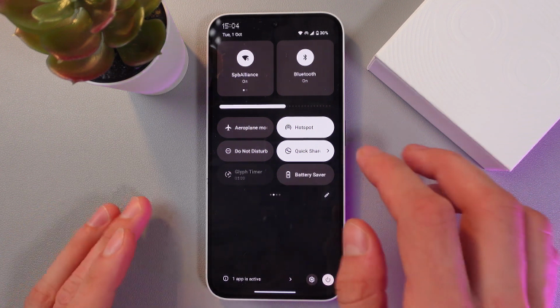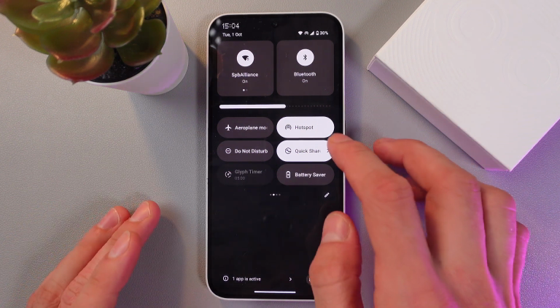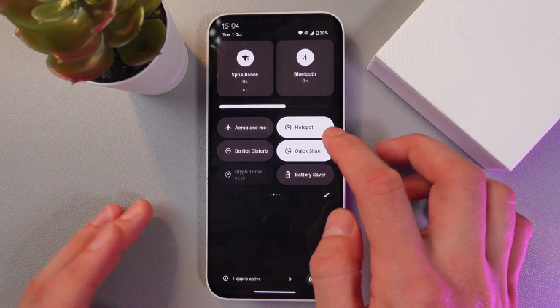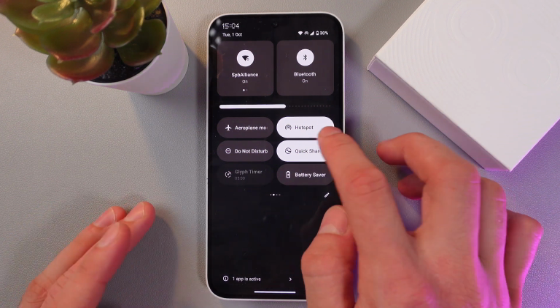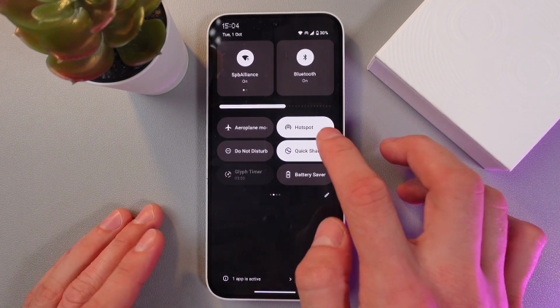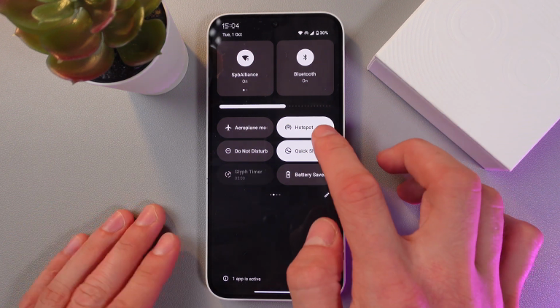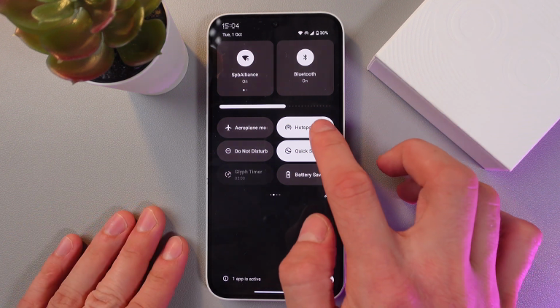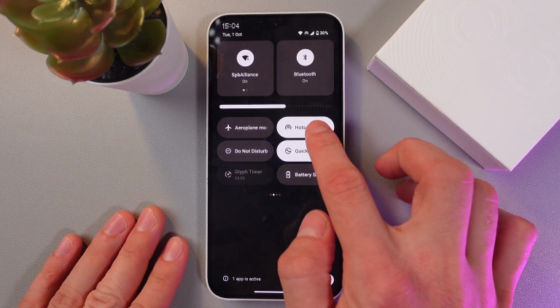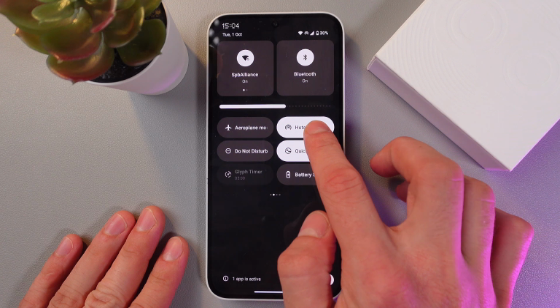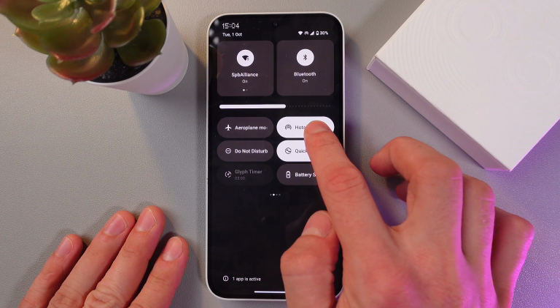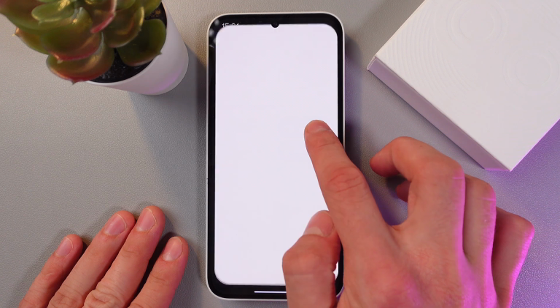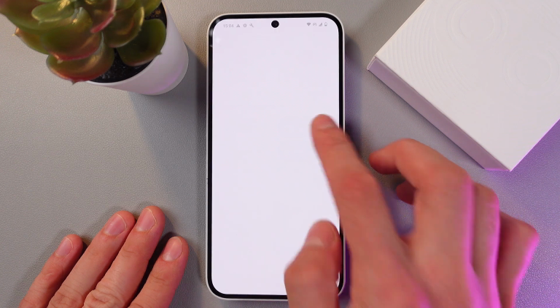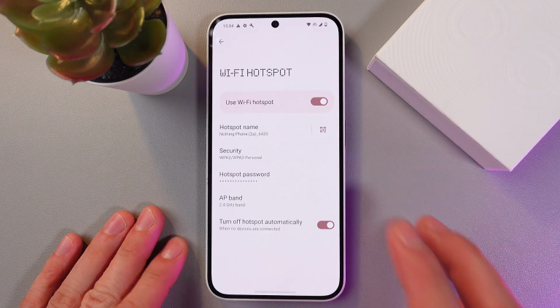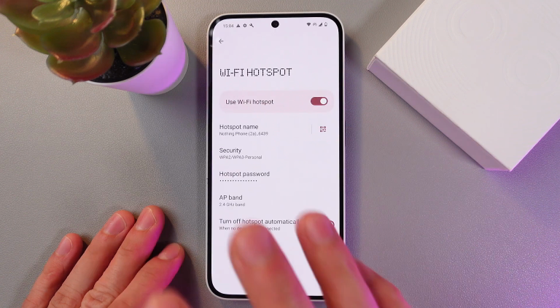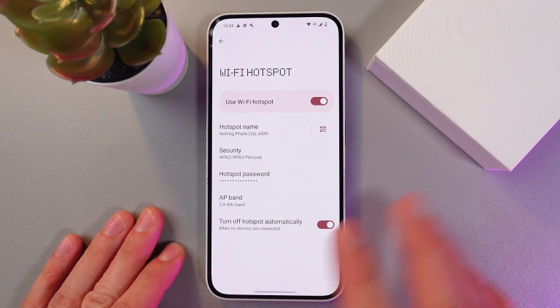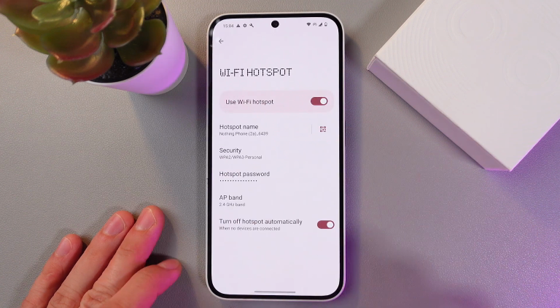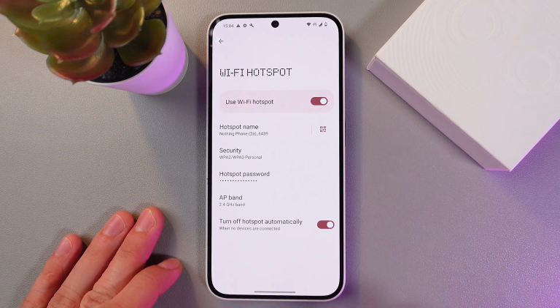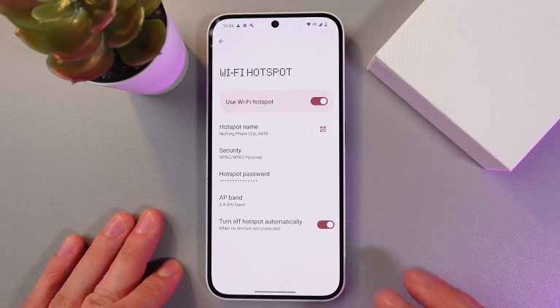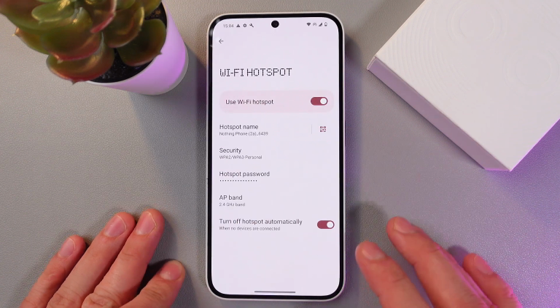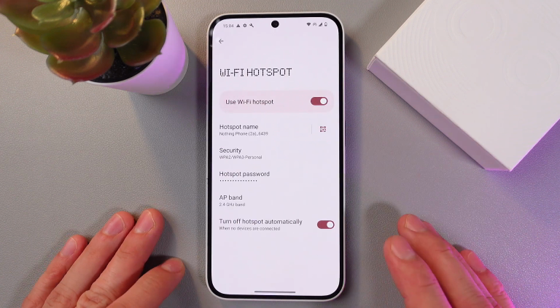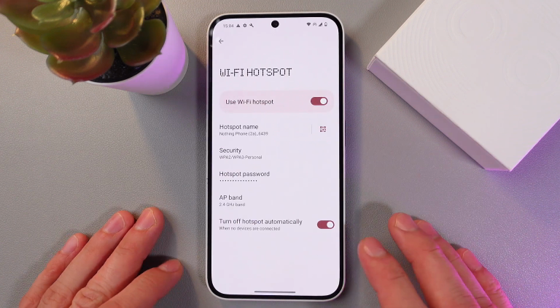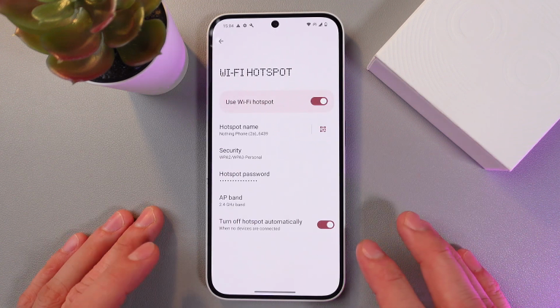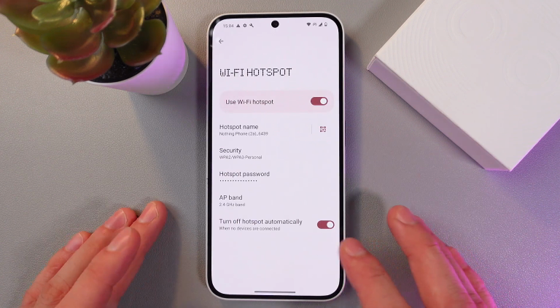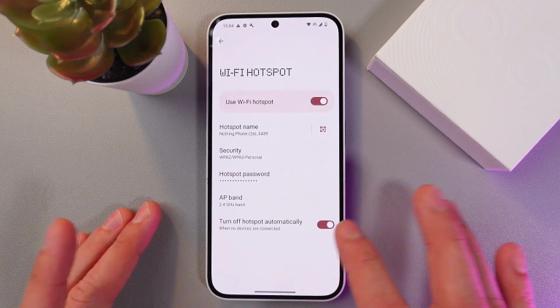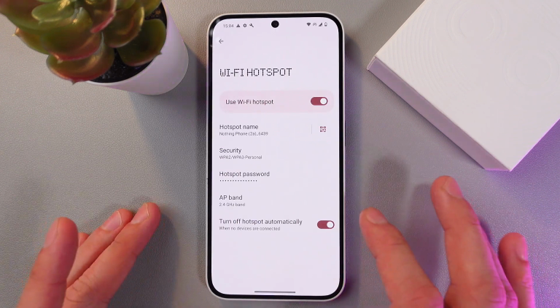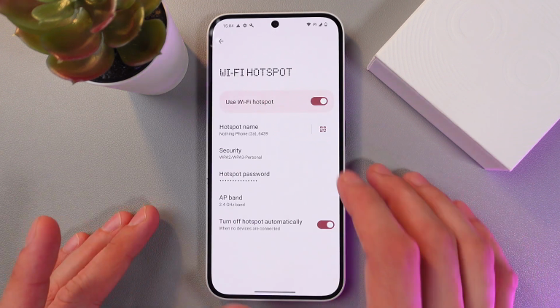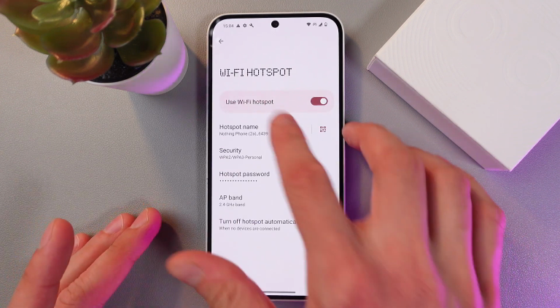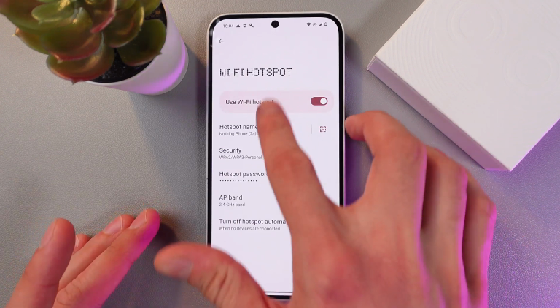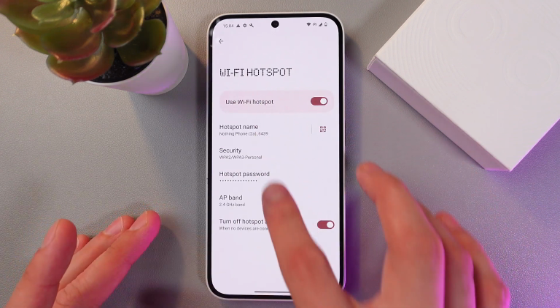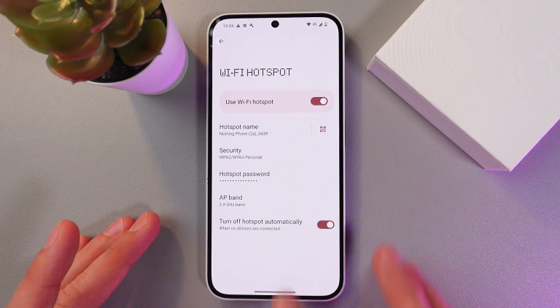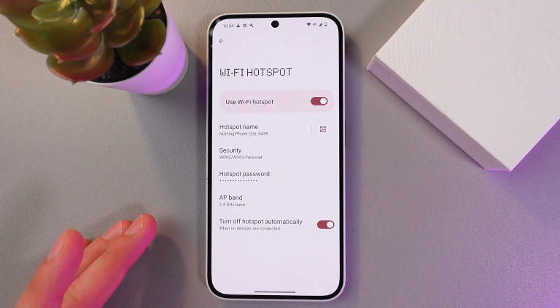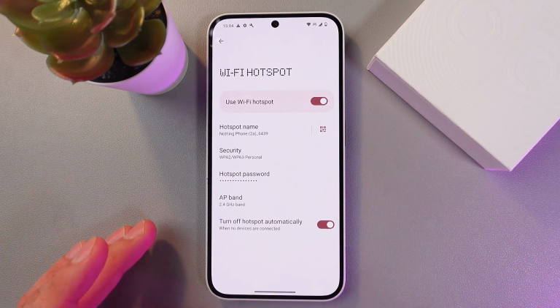In order to adjust it, simply hold this icon for a couple of seconds and now we've got our settings.